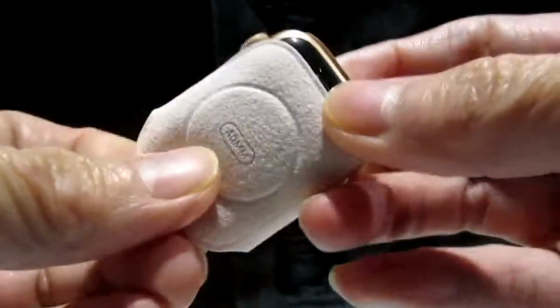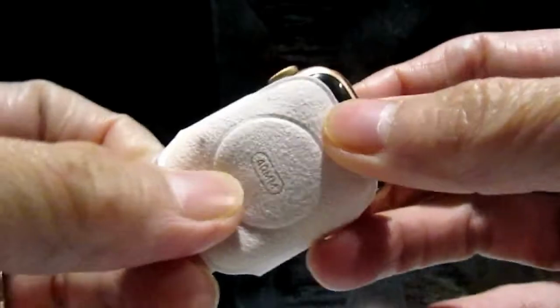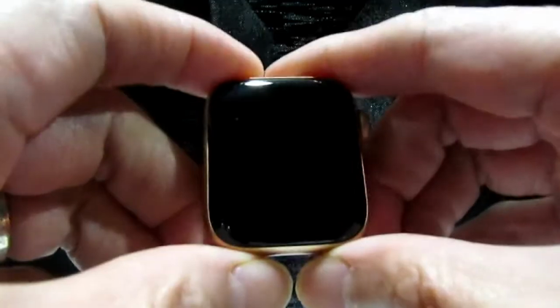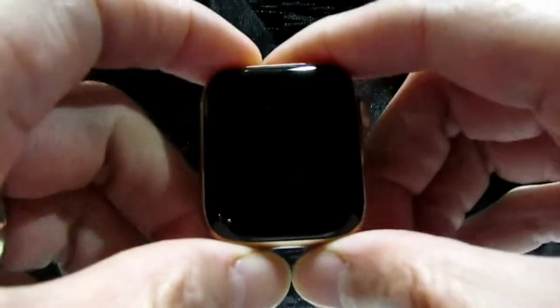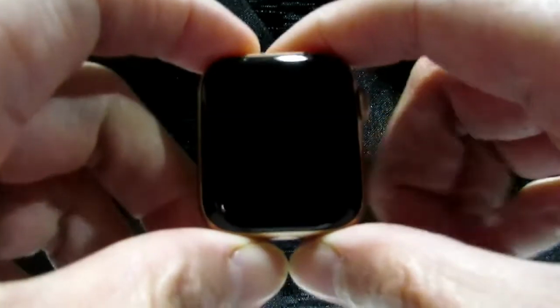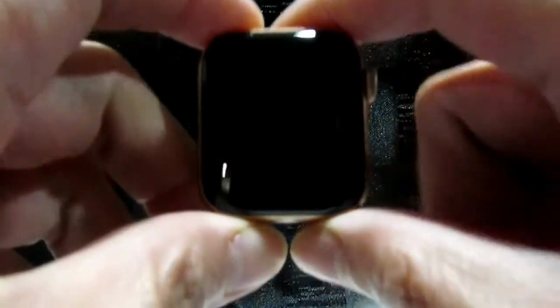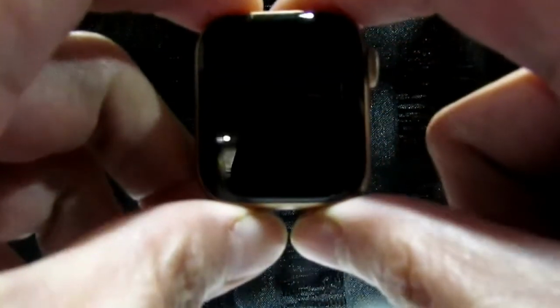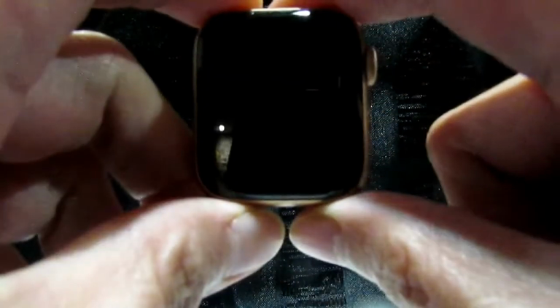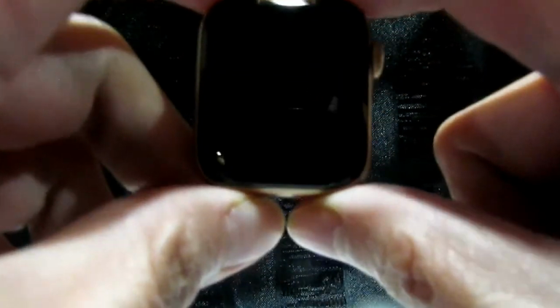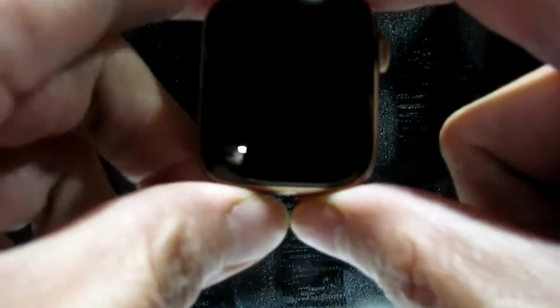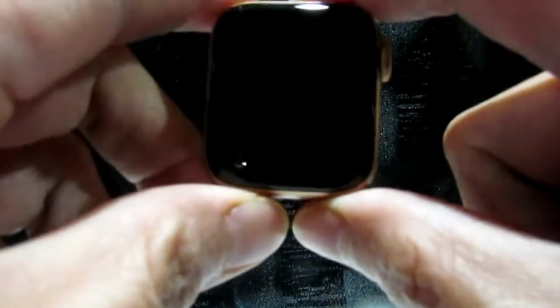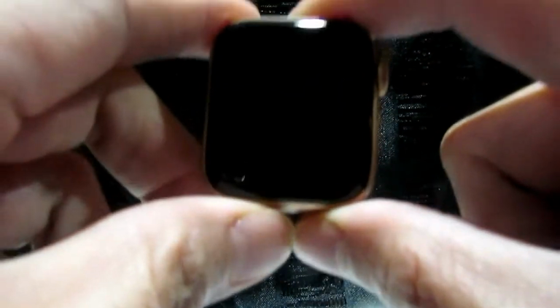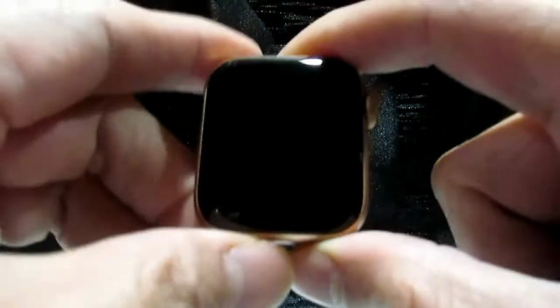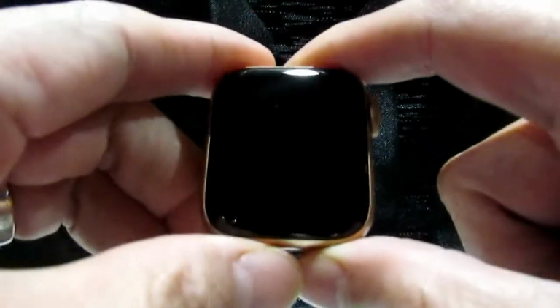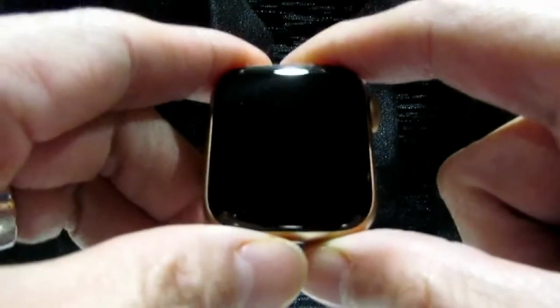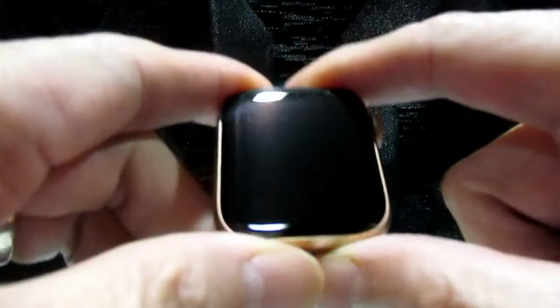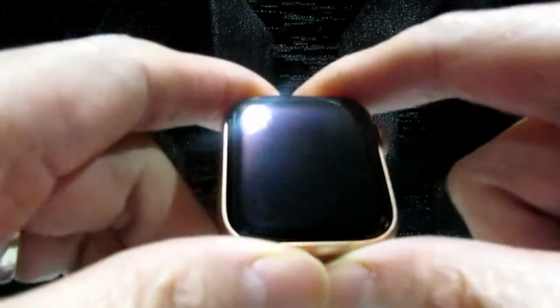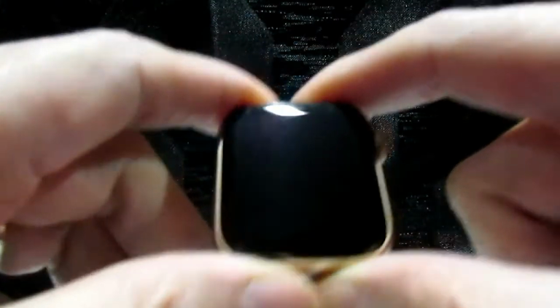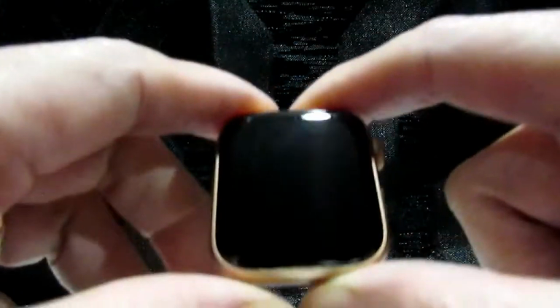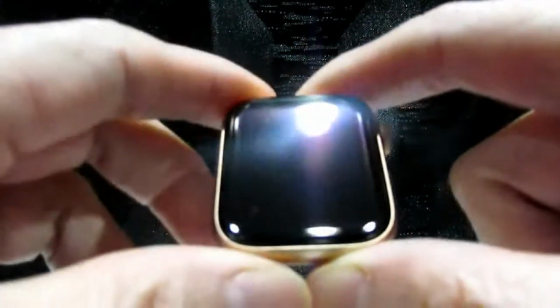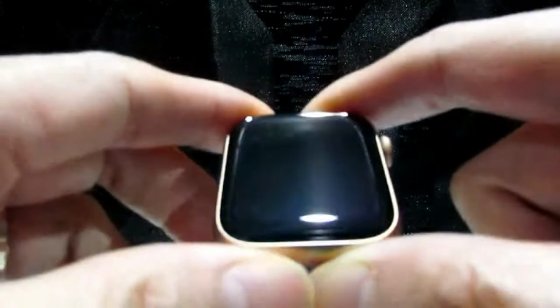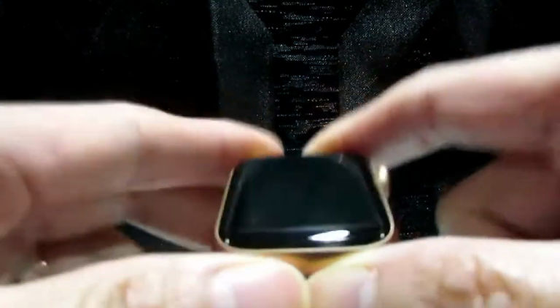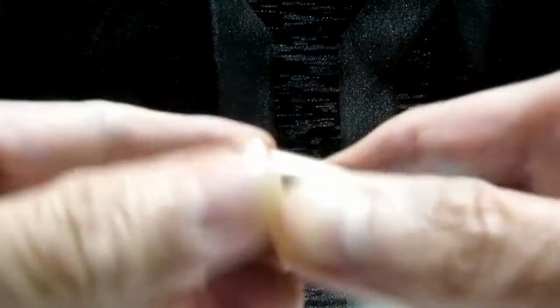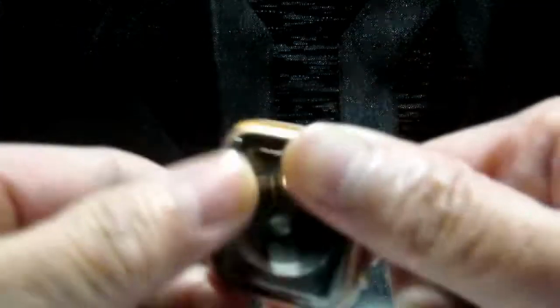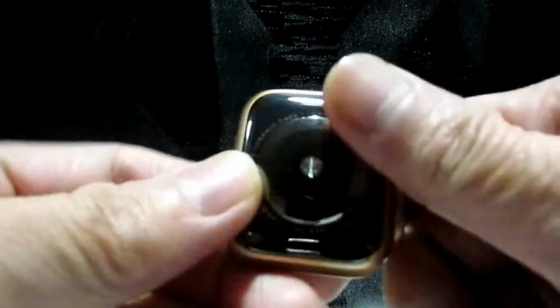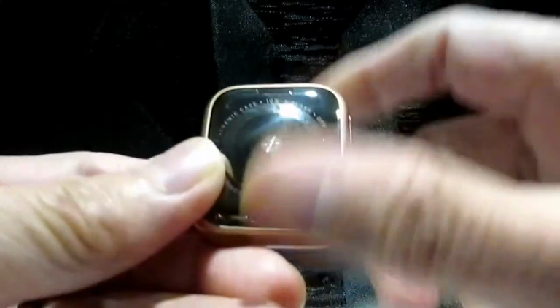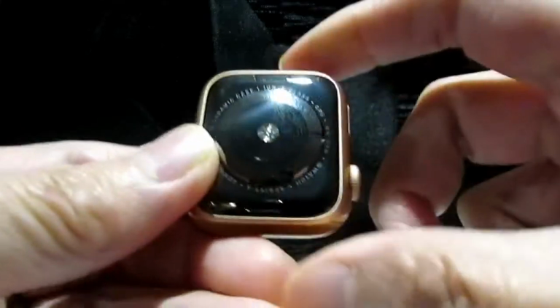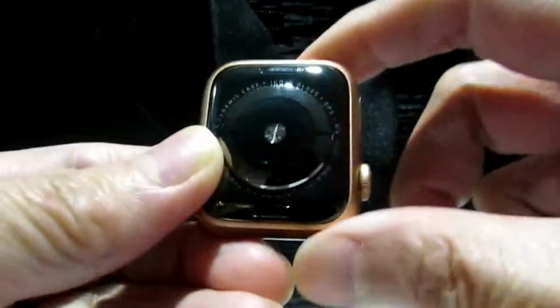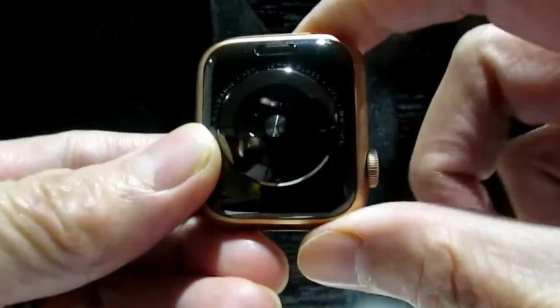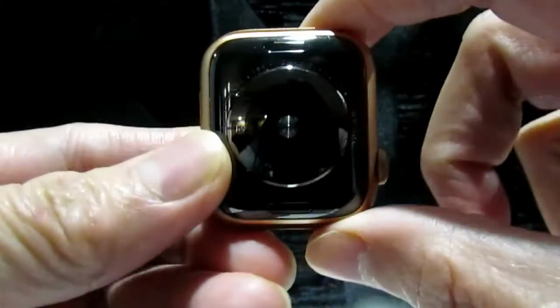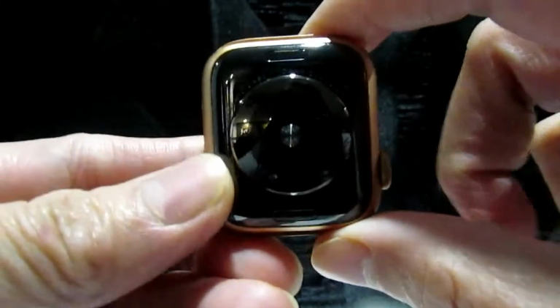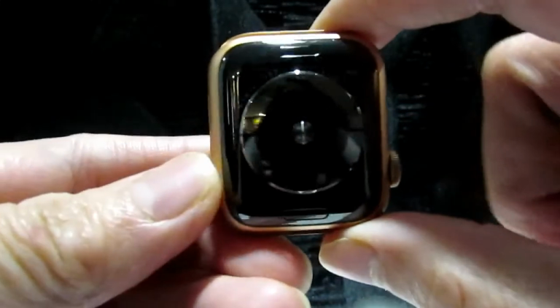If you don't have an iPhone, the watch is not going to work properly. This is how it looks like.